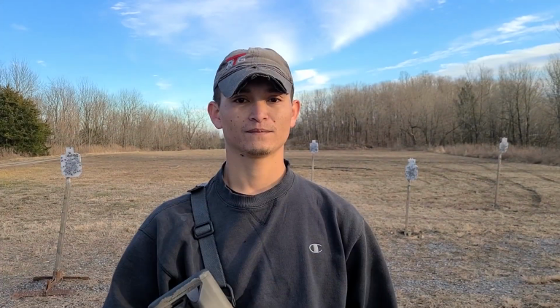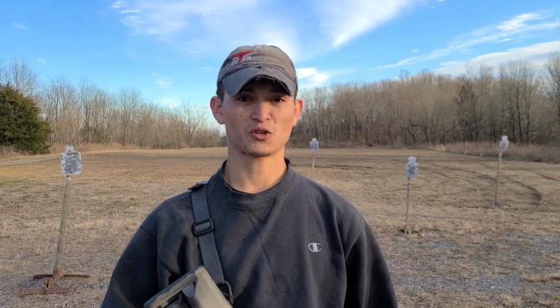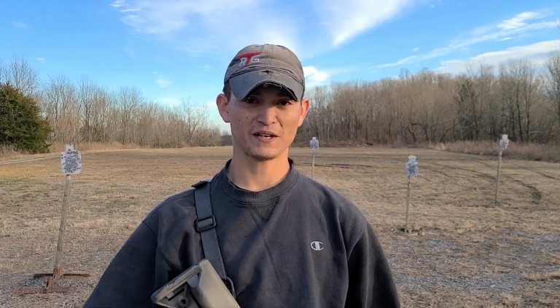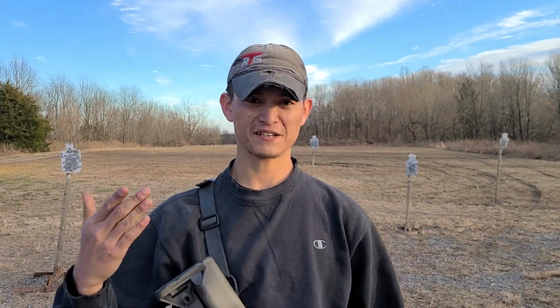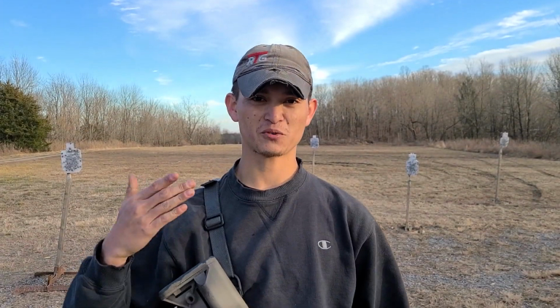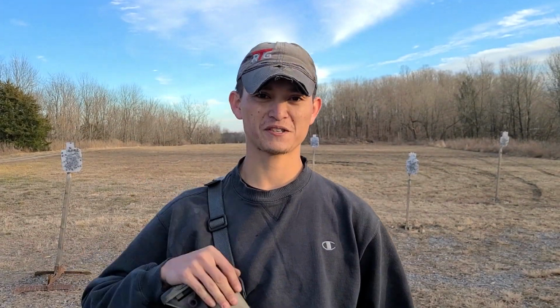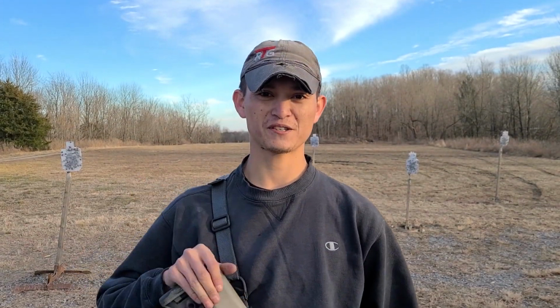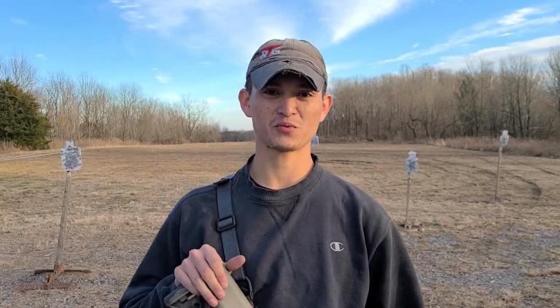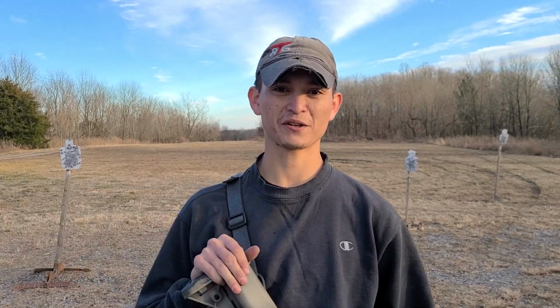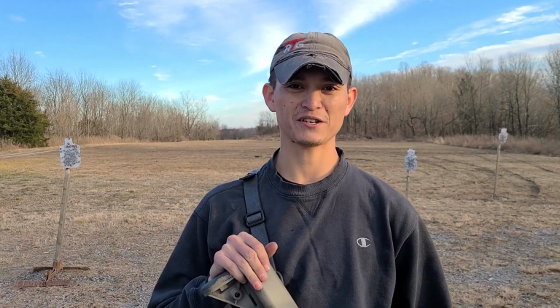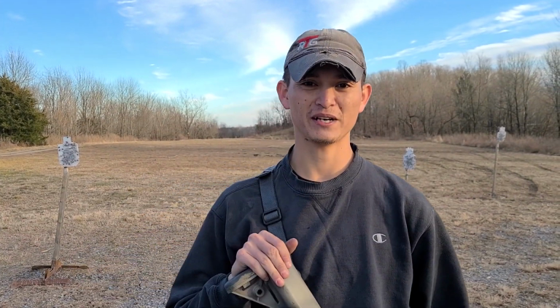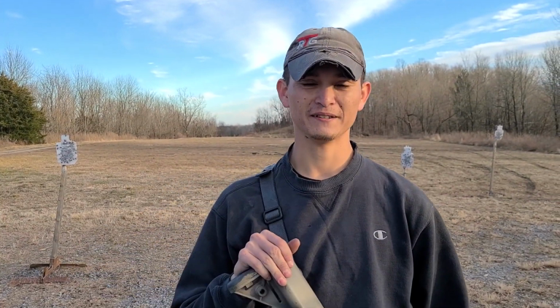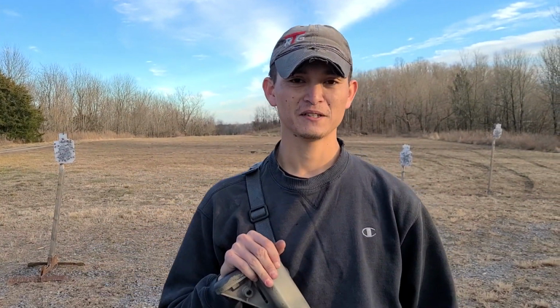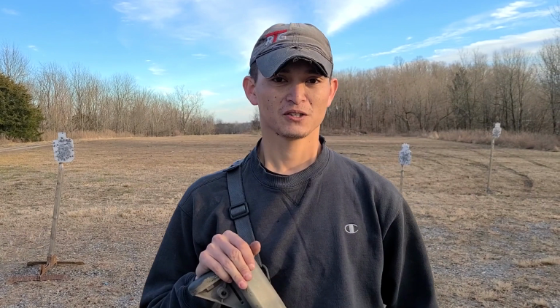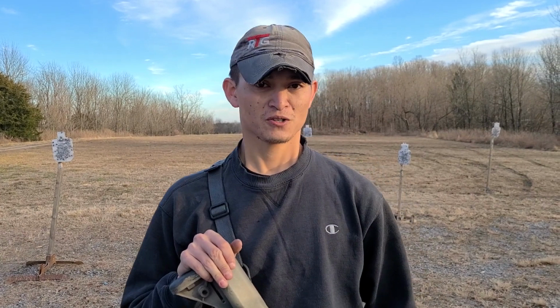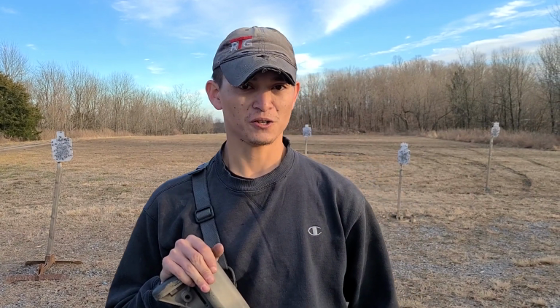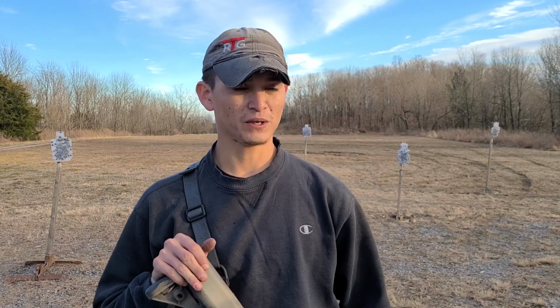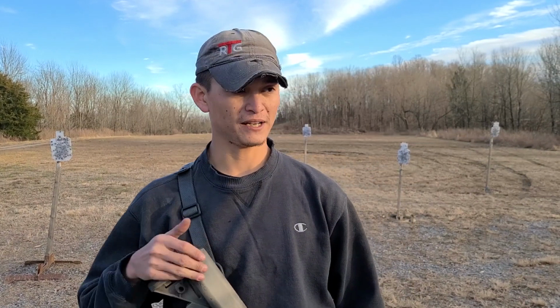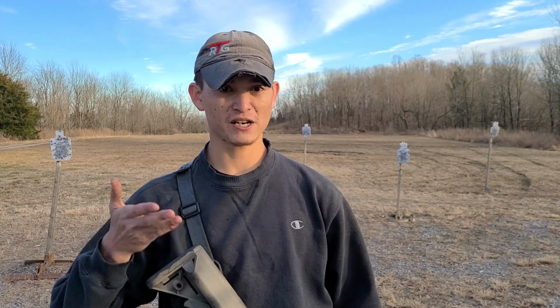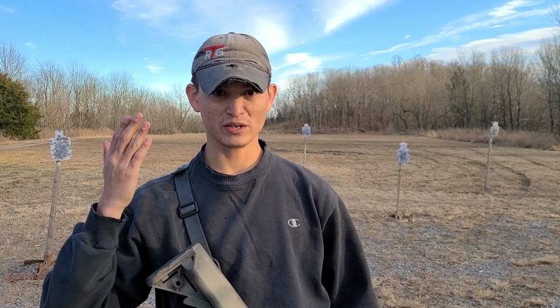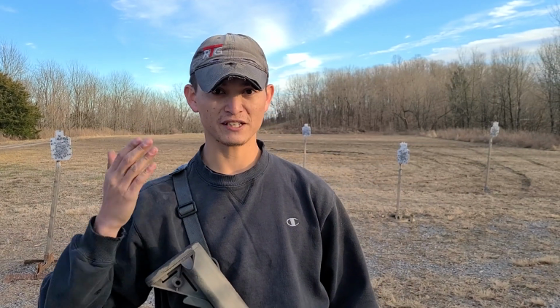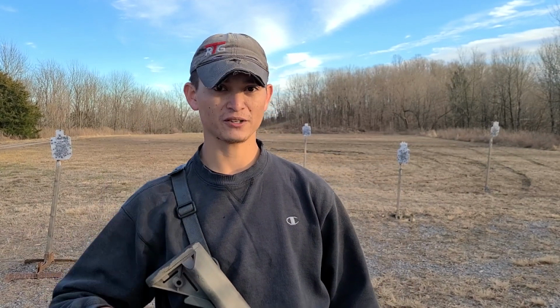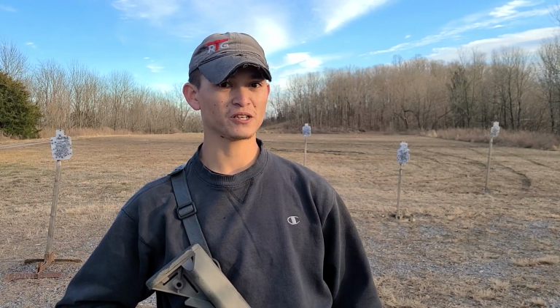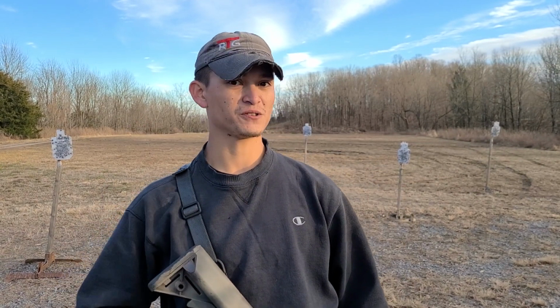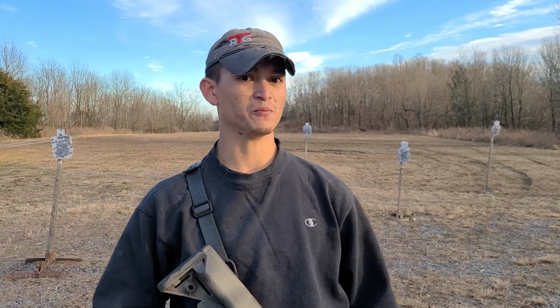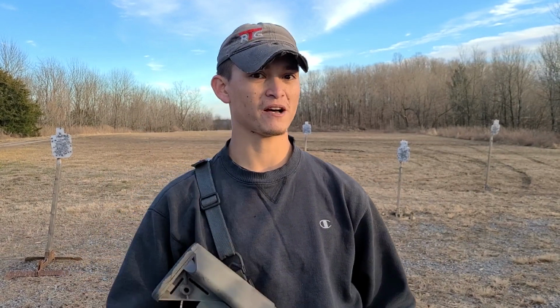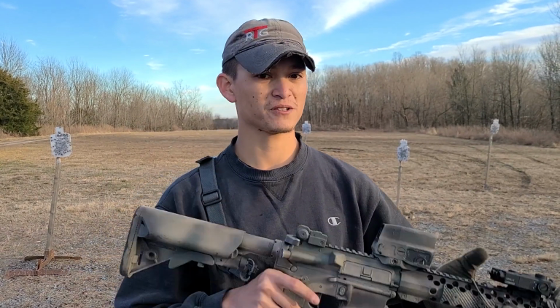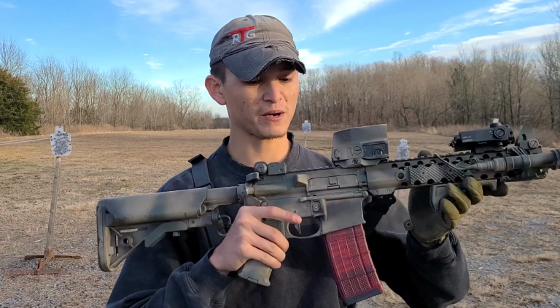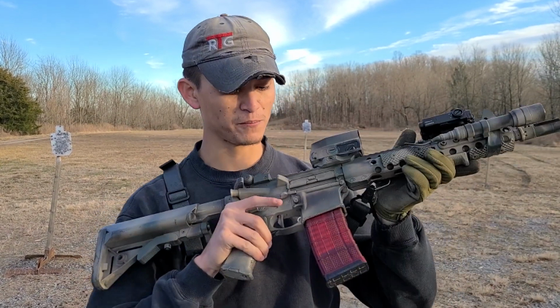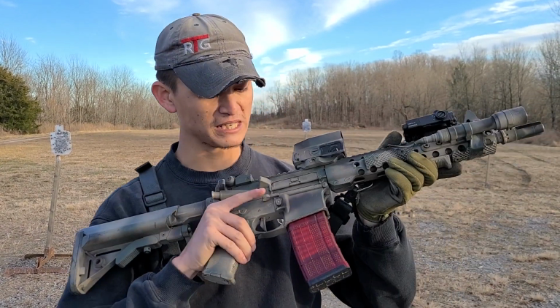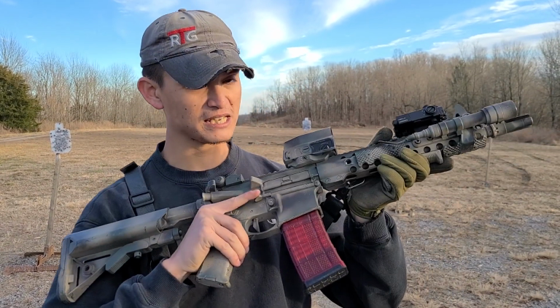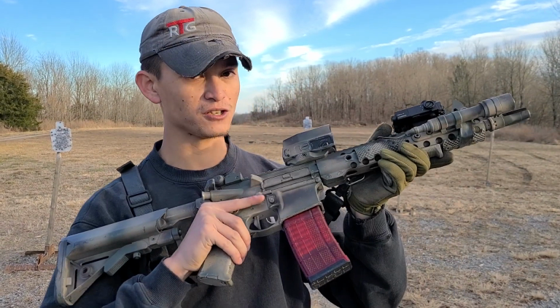What's going on, guys? I'm Chris, and this is Regular Guy Training. You guys read the title — you know what this is about. This is about the PDQ. You've seen some shoot footage and that kind of stuff.